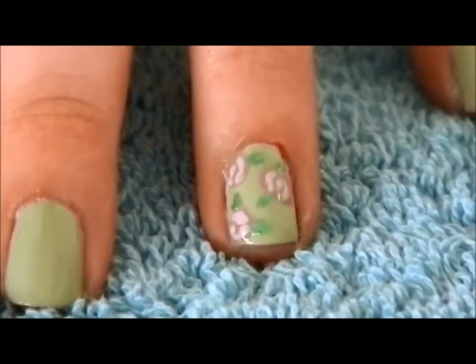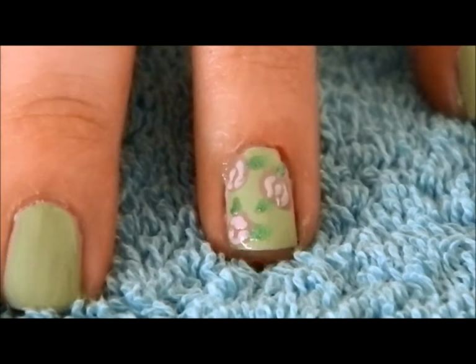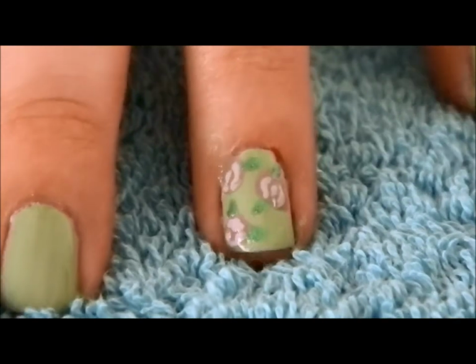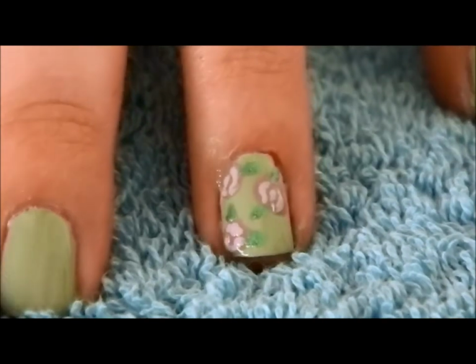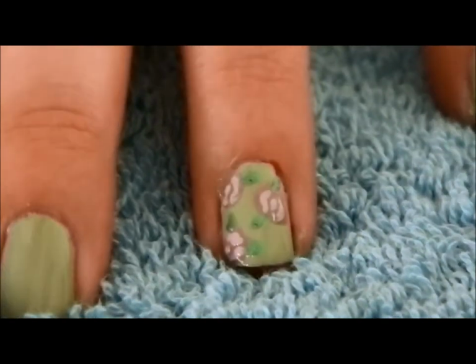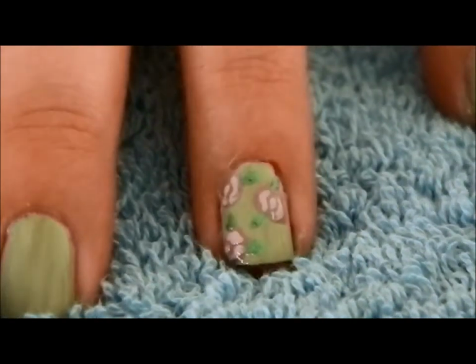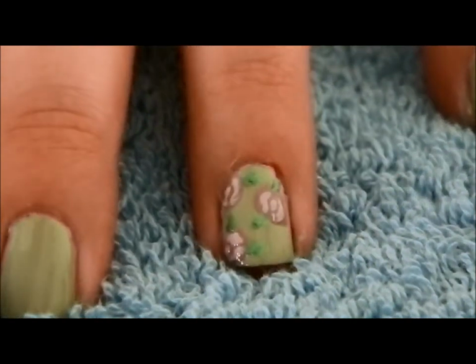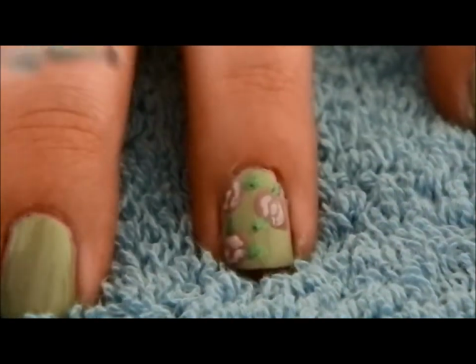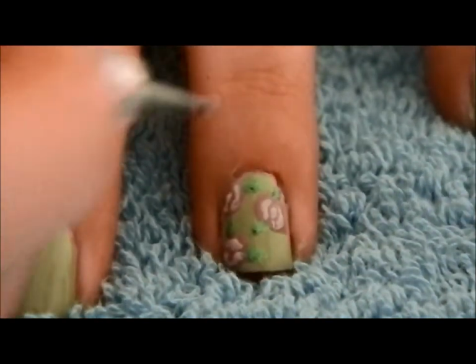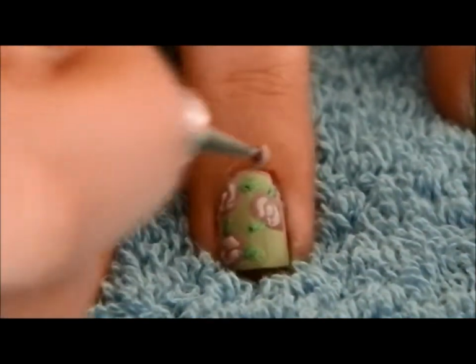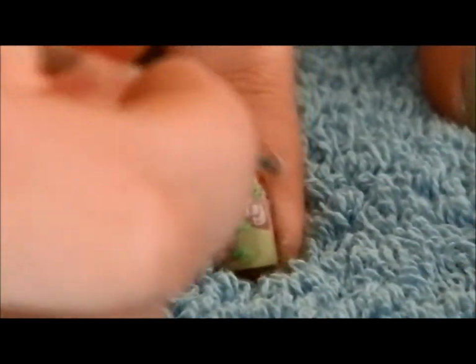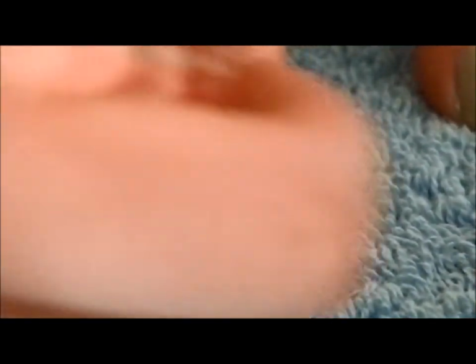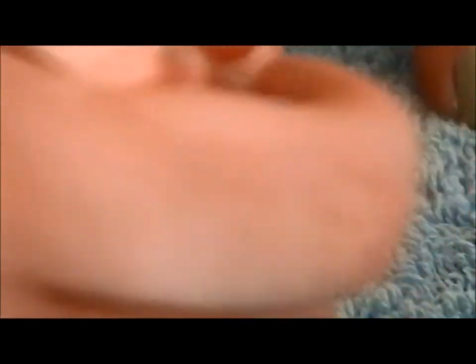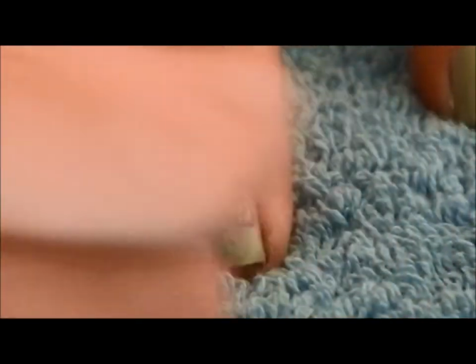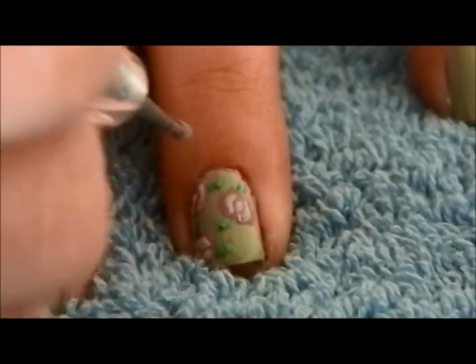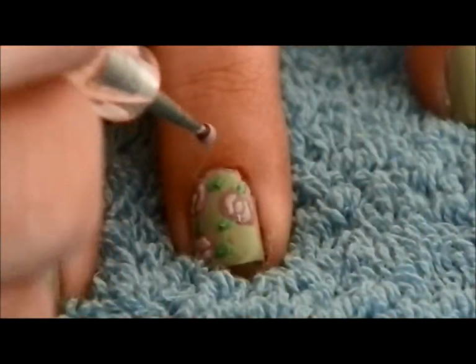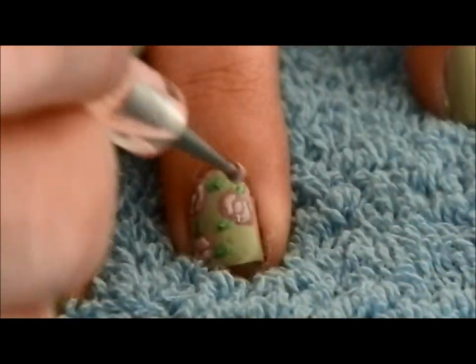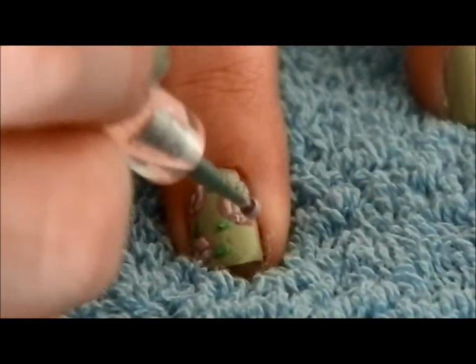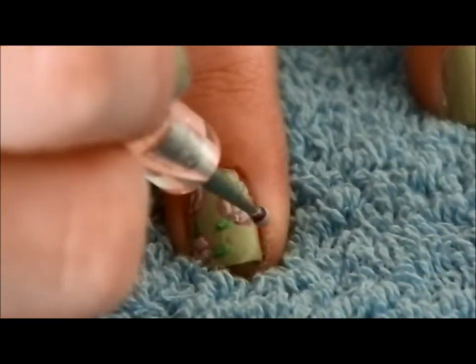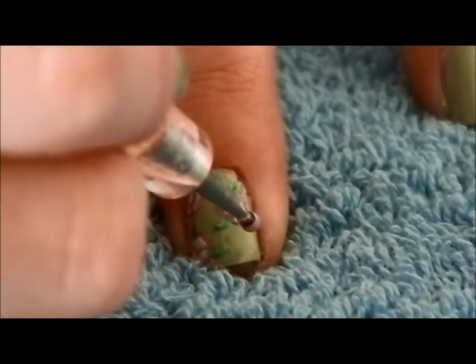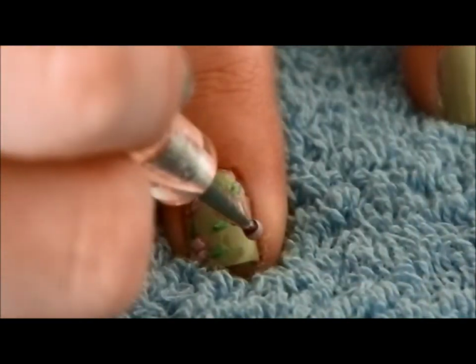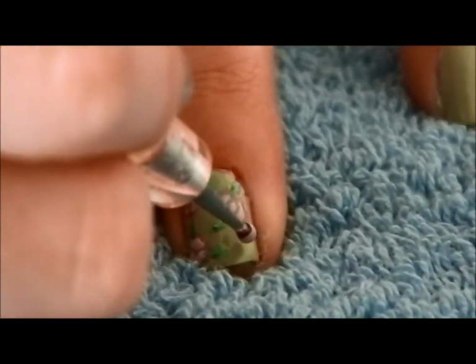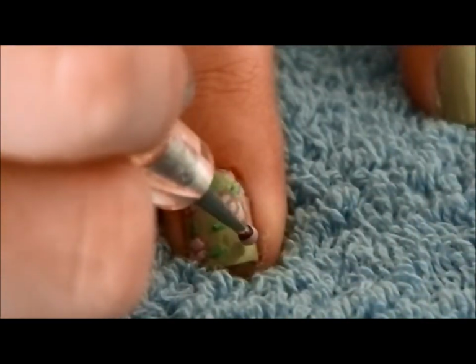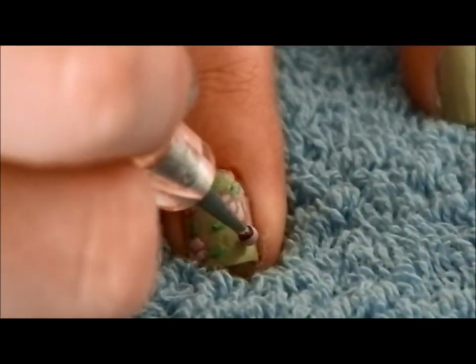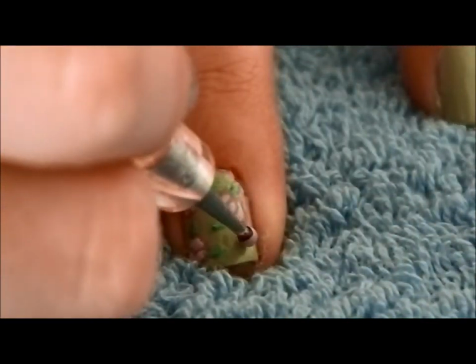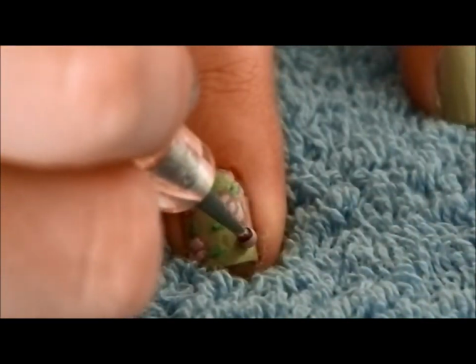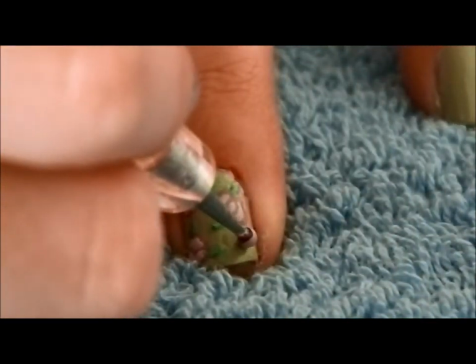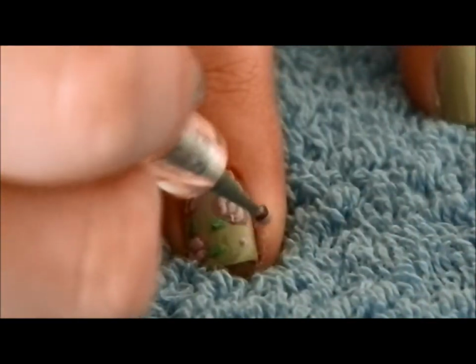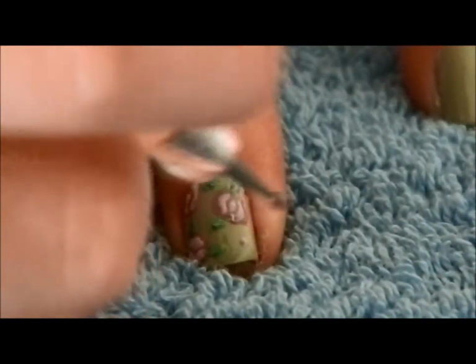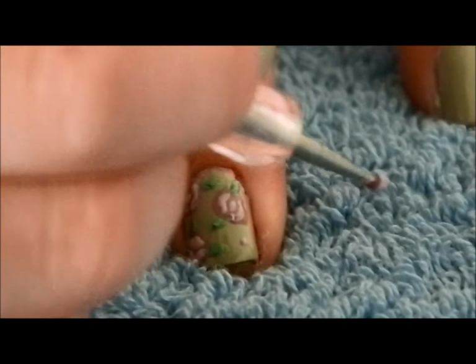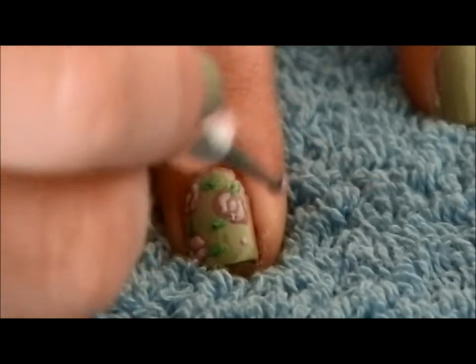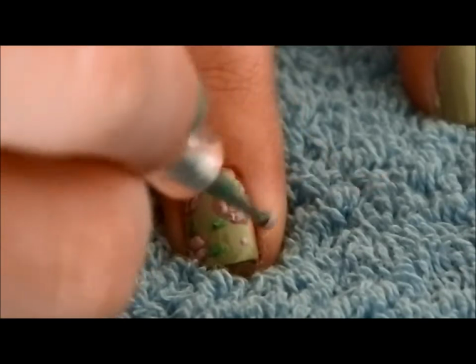Then to fill in any empty spaces, I took the lighter pink and a white and made different sized dots using the dotting tool.